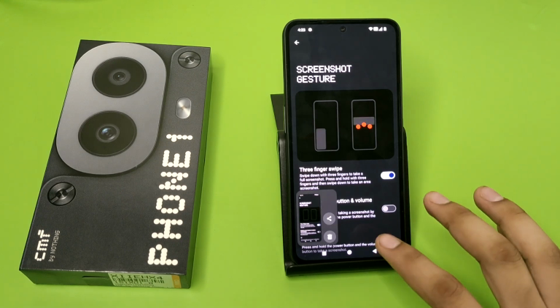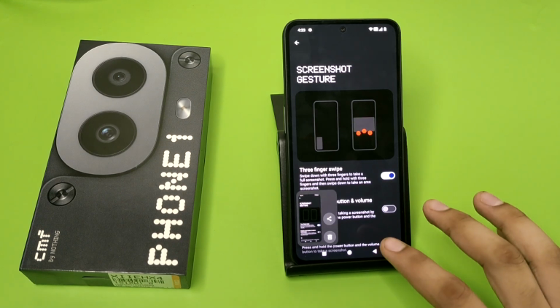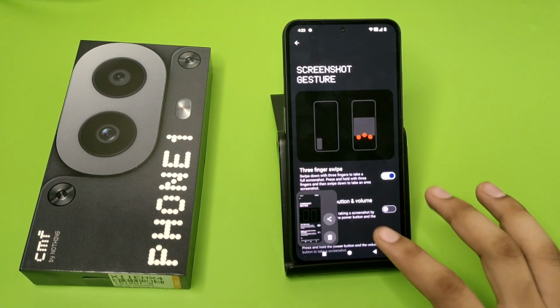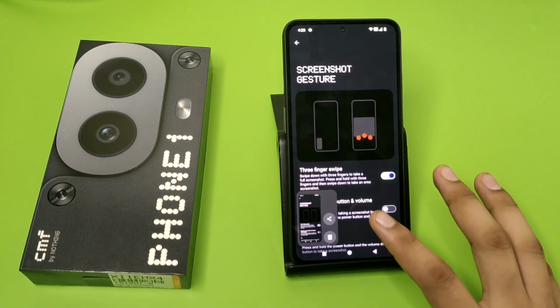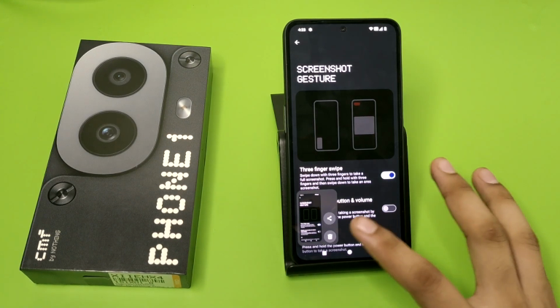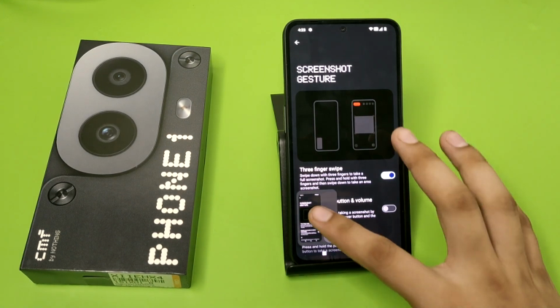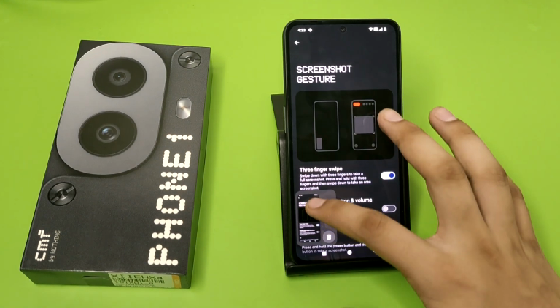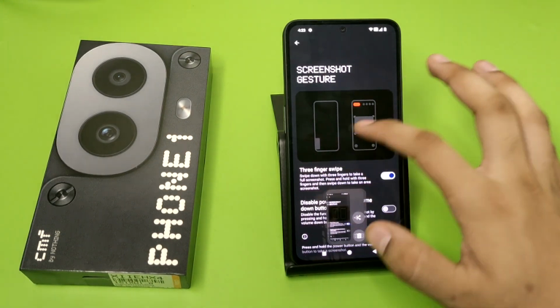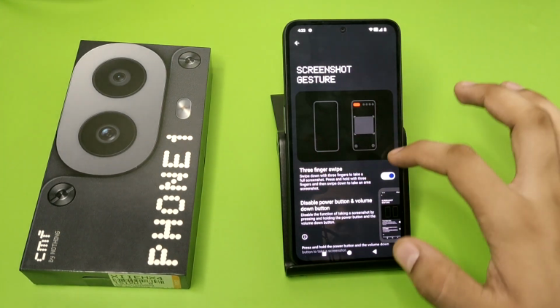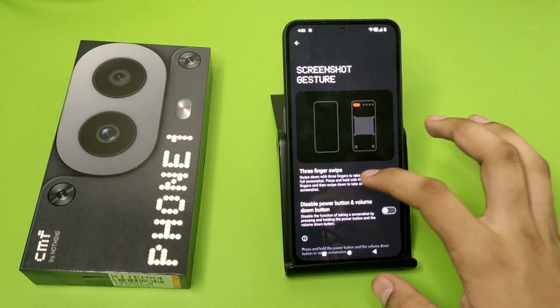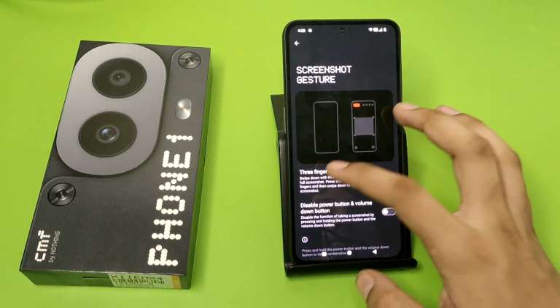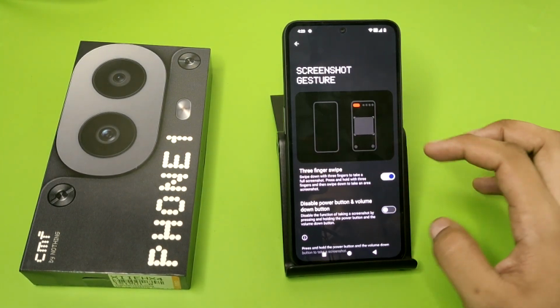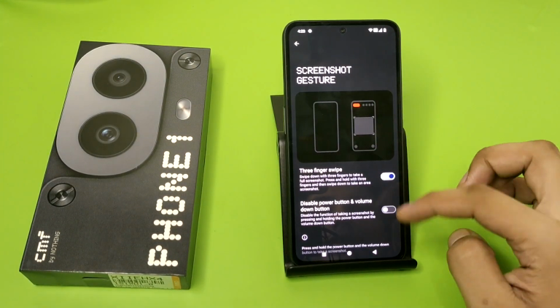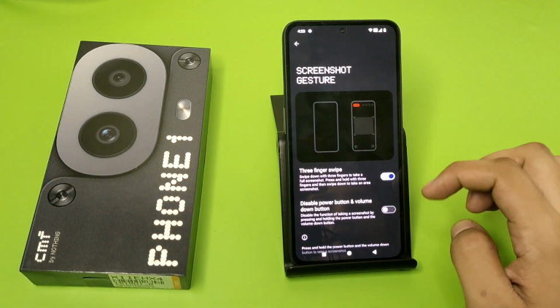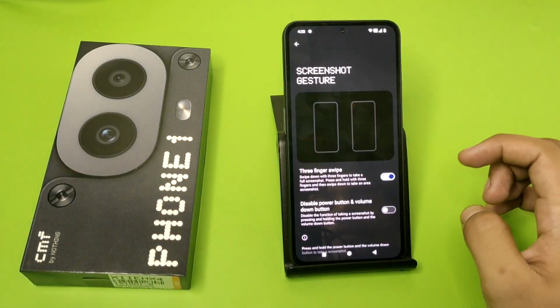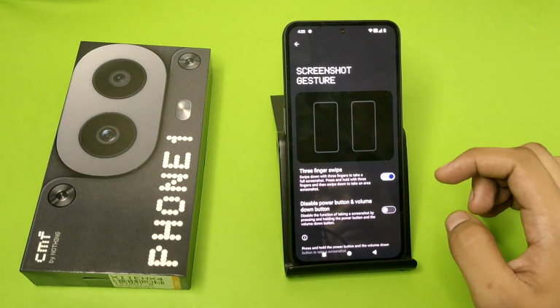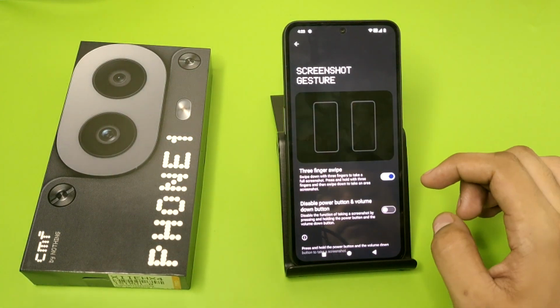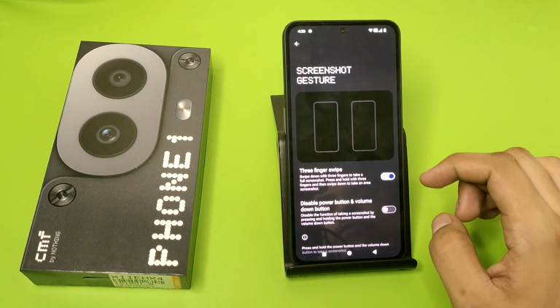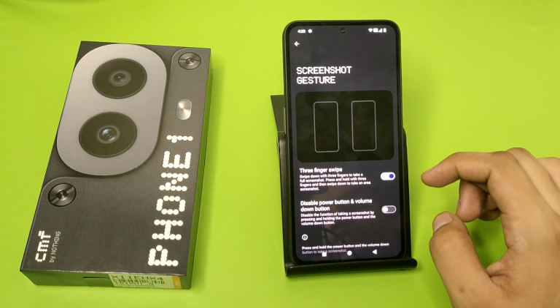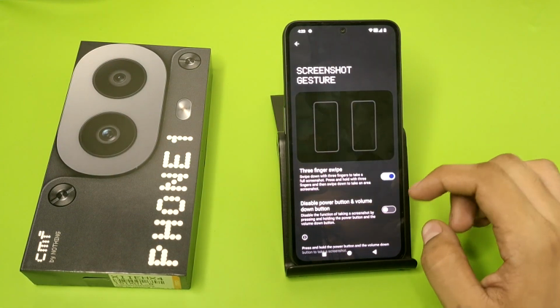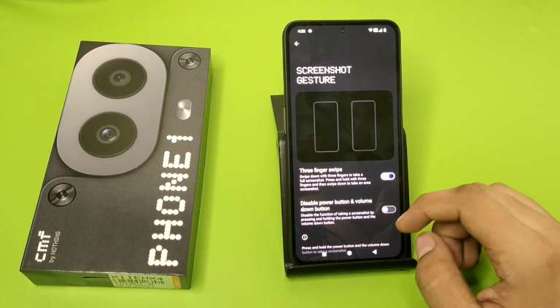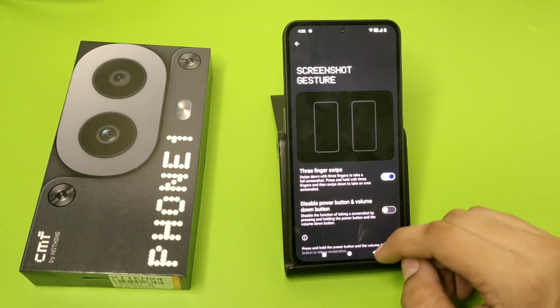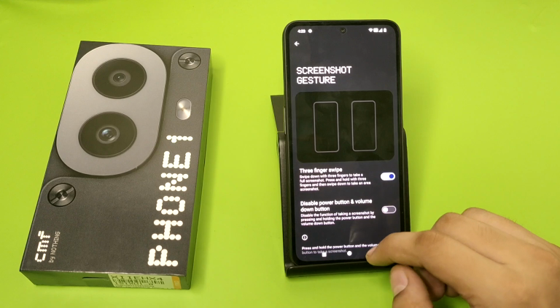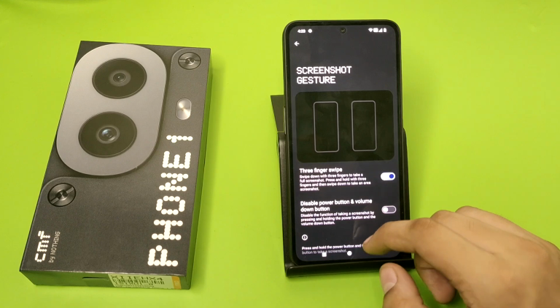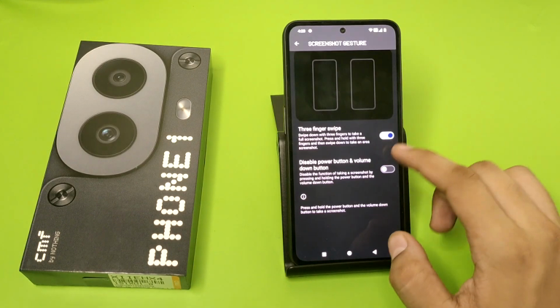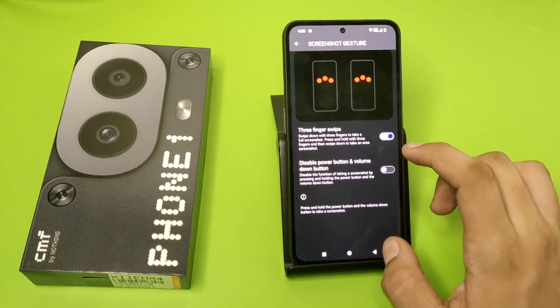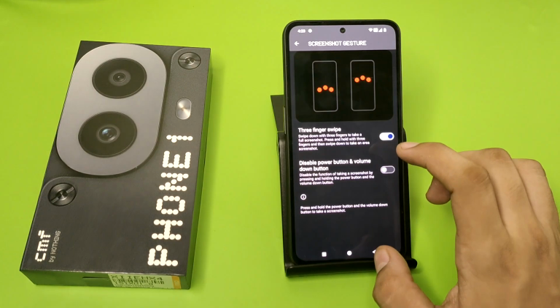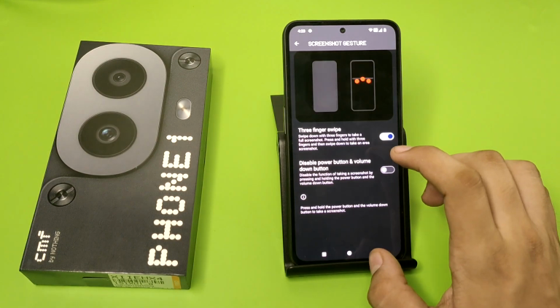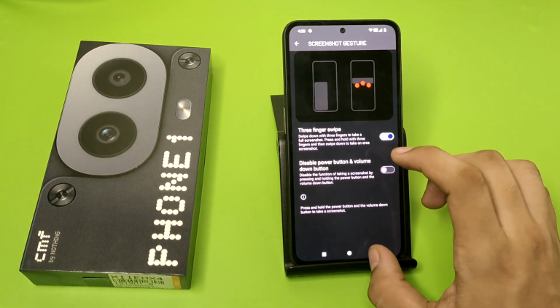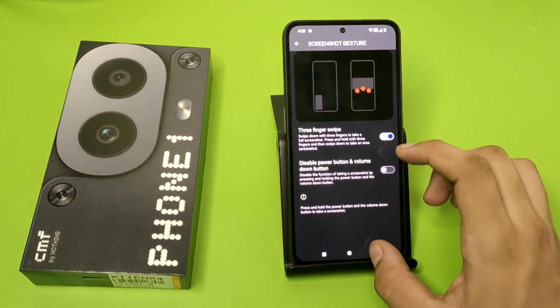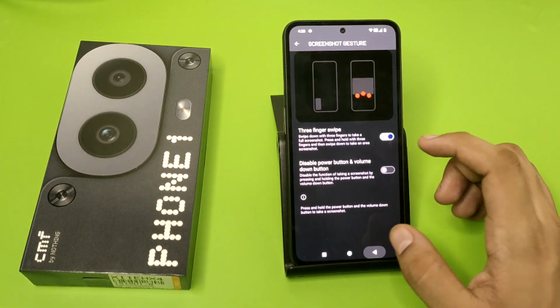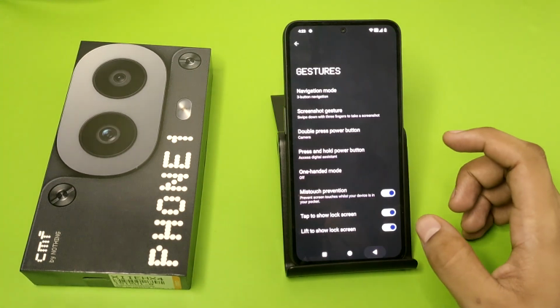Then you just simply do this with three fingers like this, and you can see it captures a screenshot like this, and it is in floating screen right now. I hope you like this video.